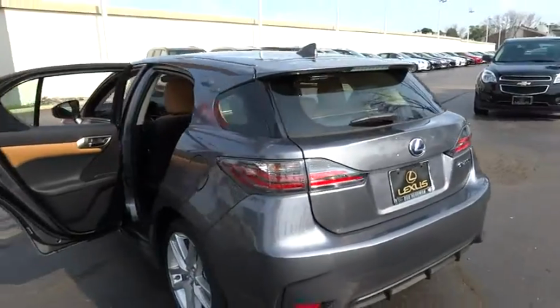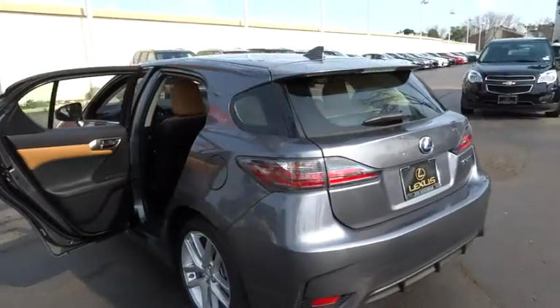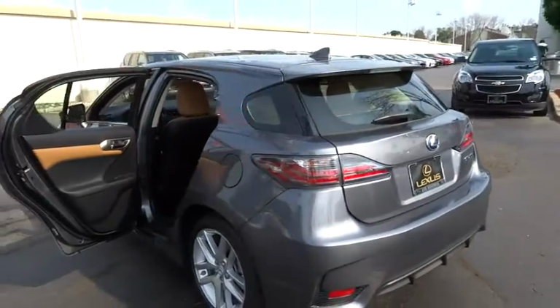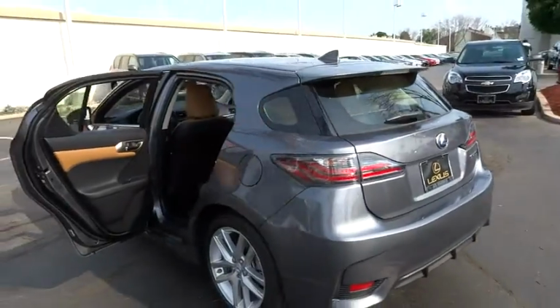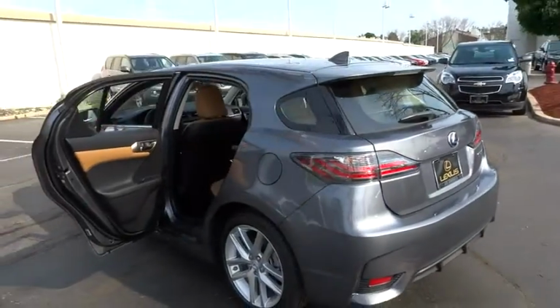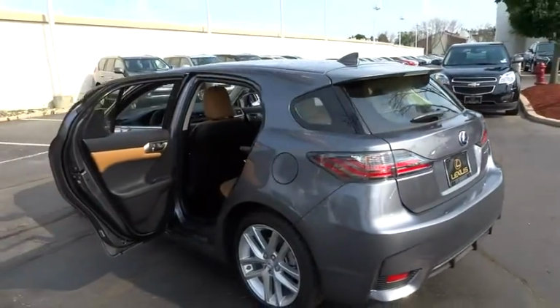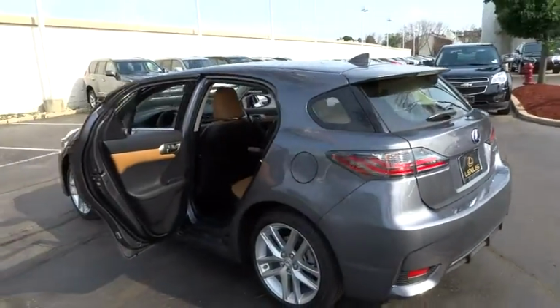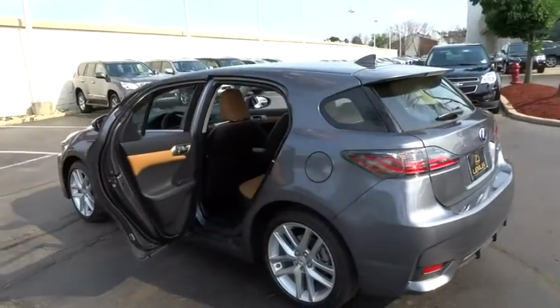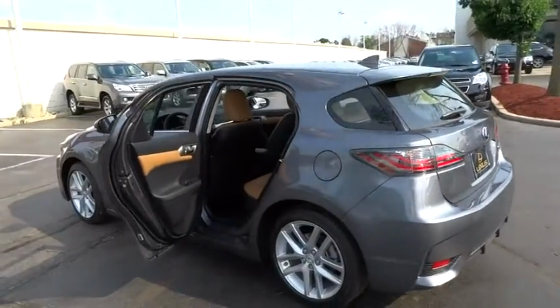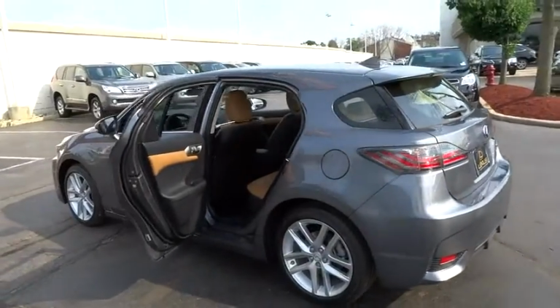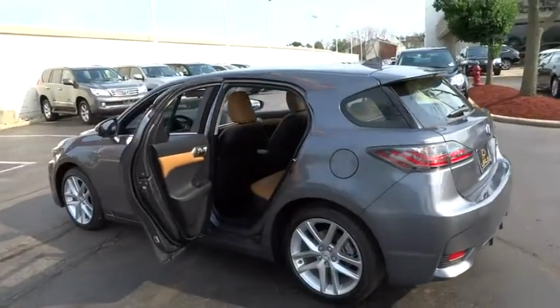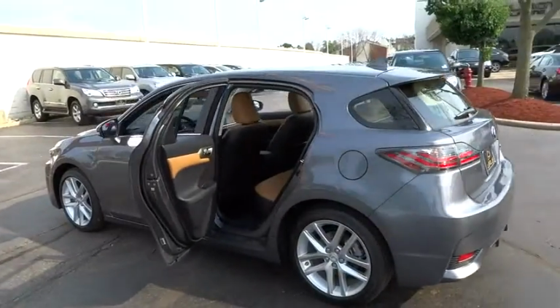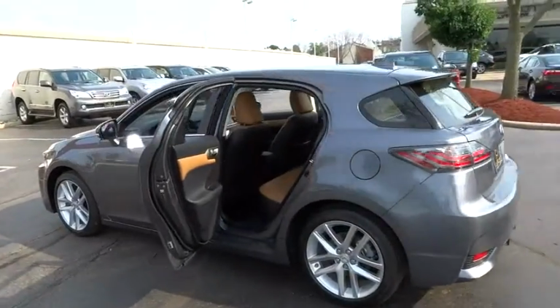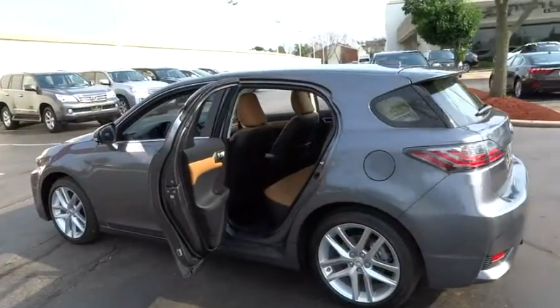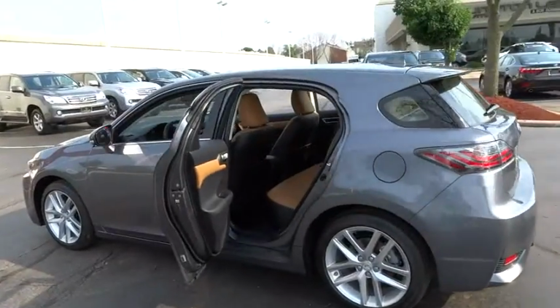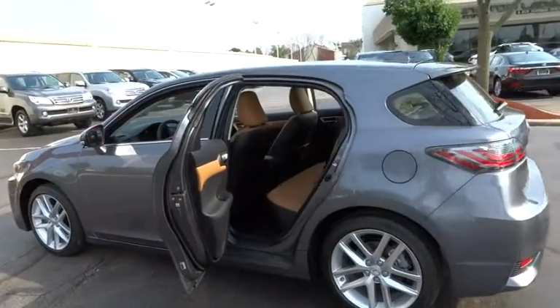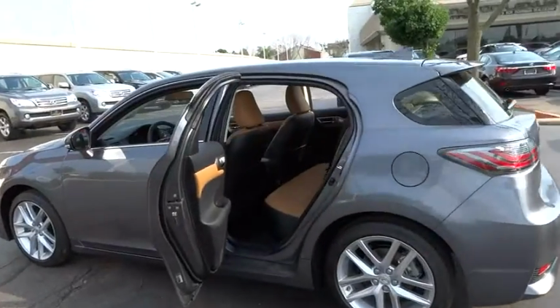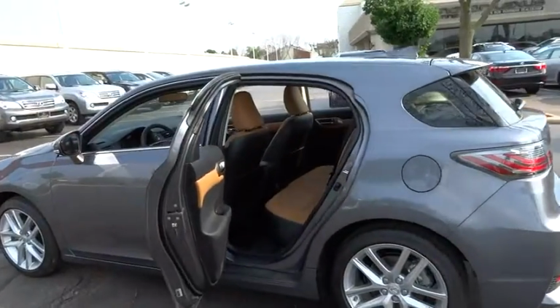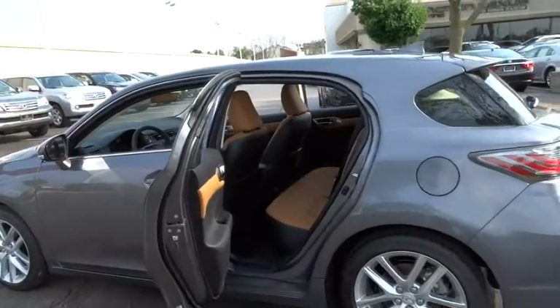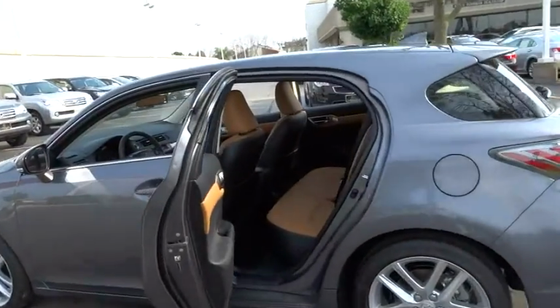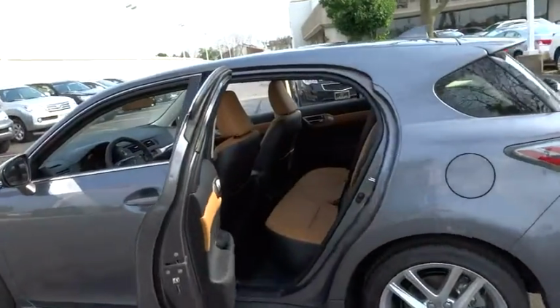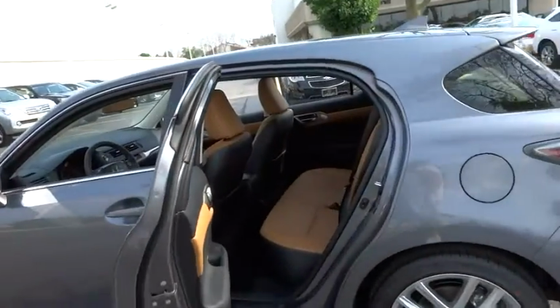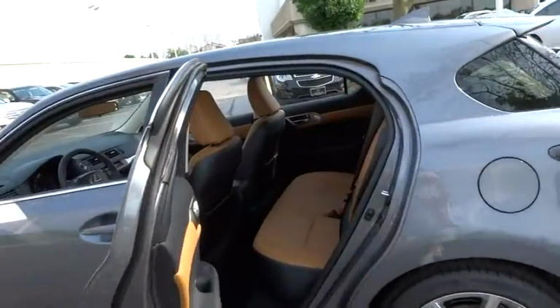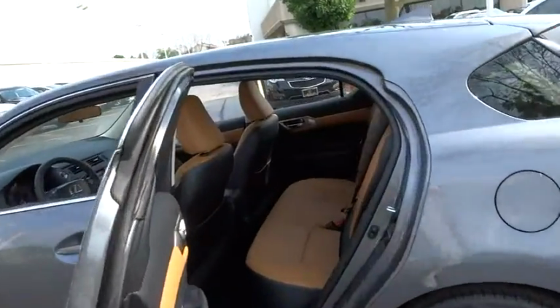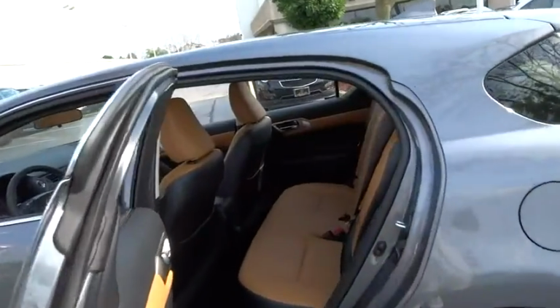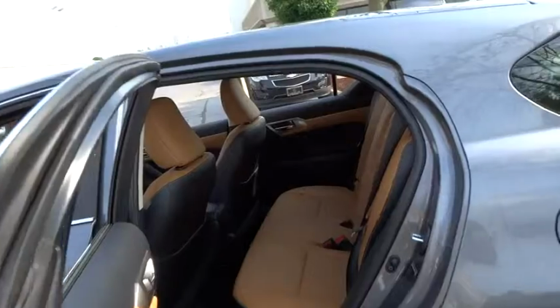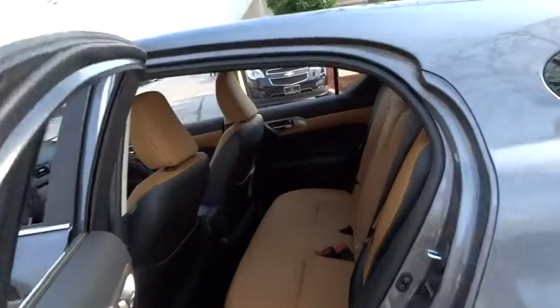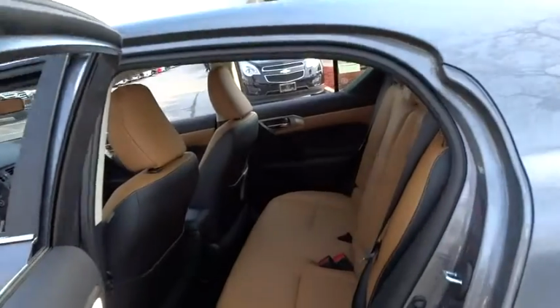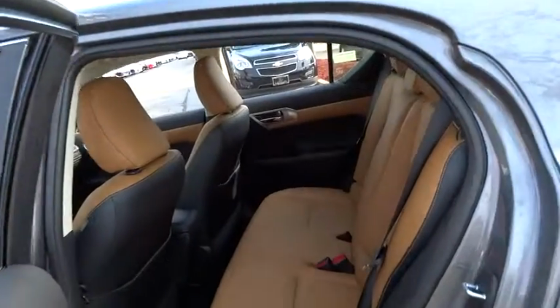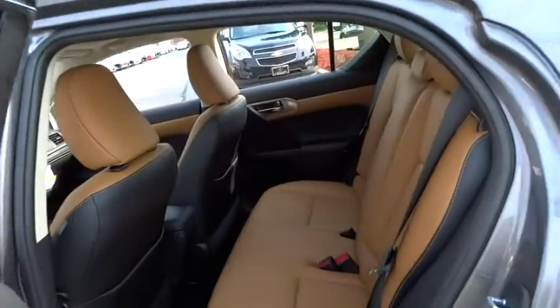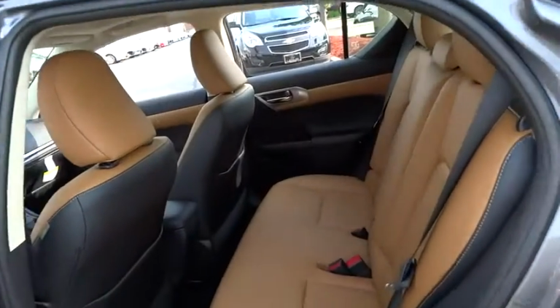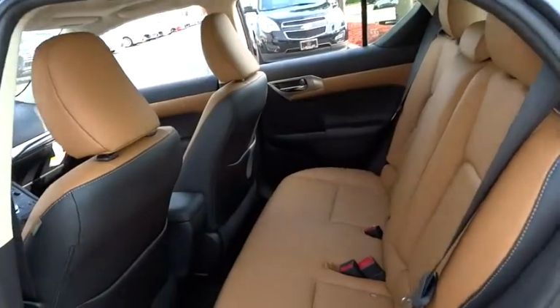This vehicle has less than 100 miles. Here are some of this vehicle's great options: stability control,